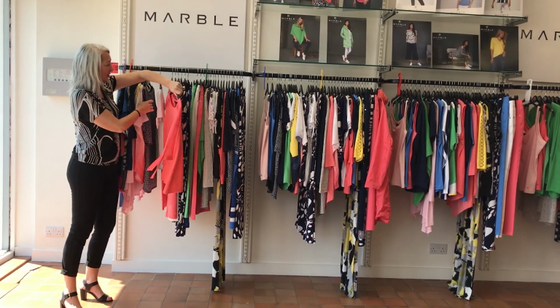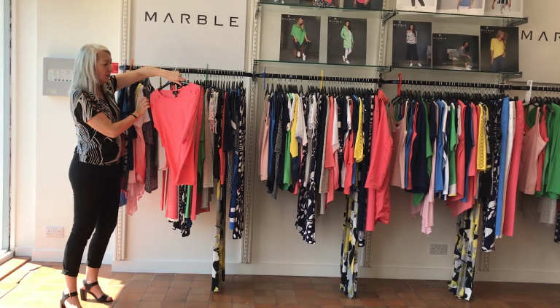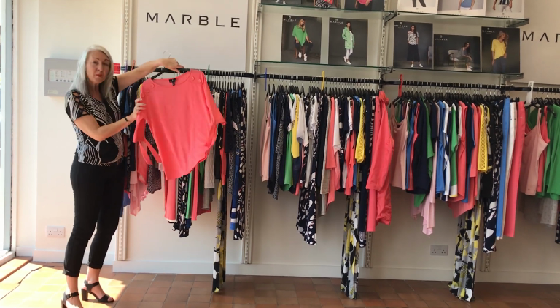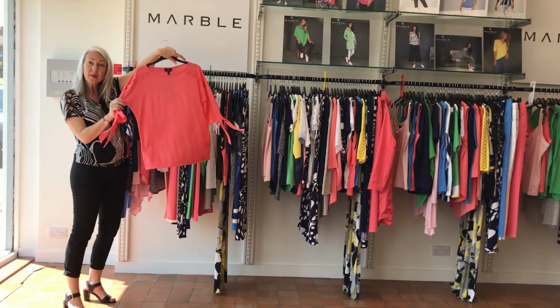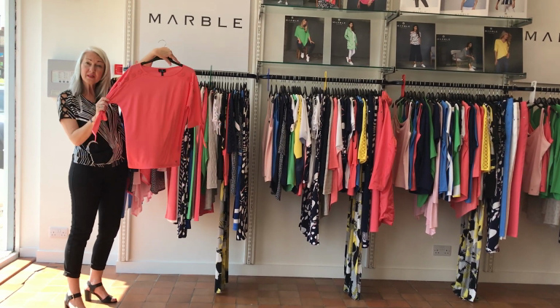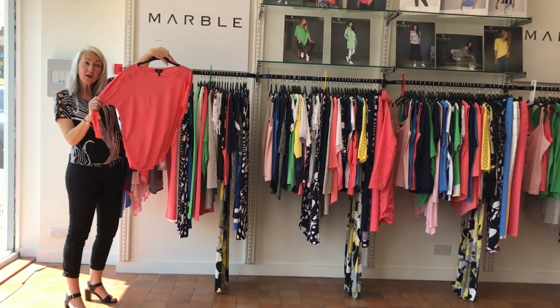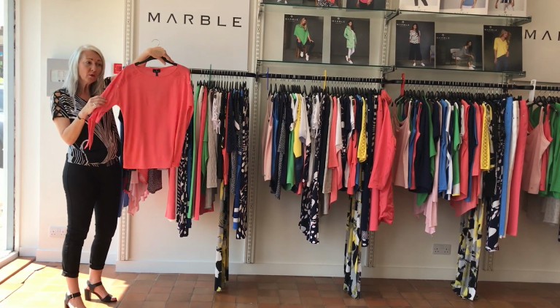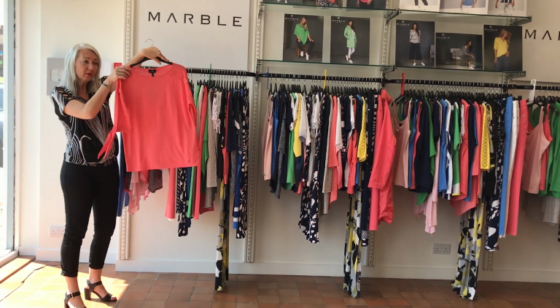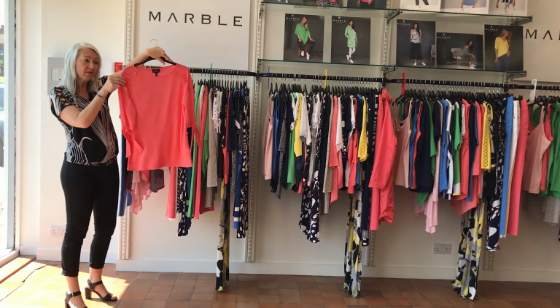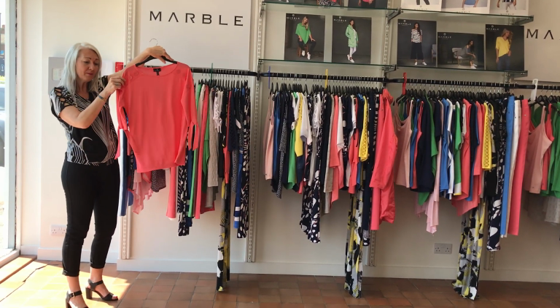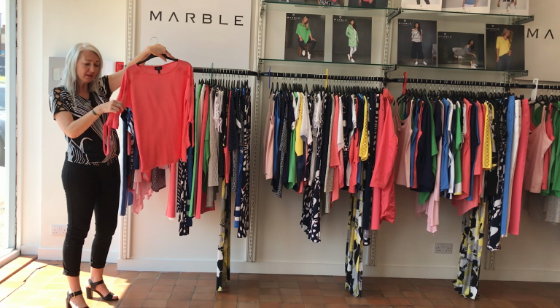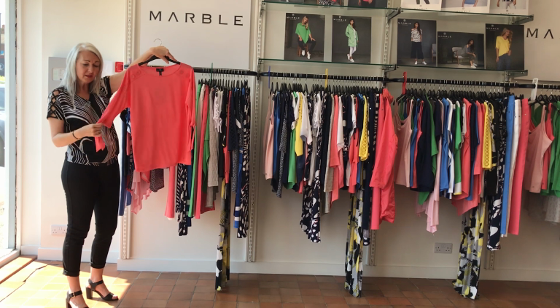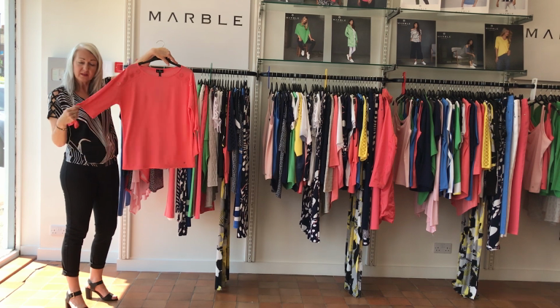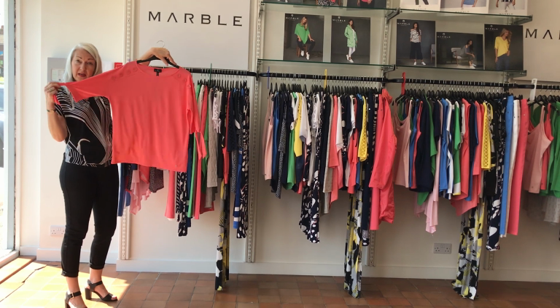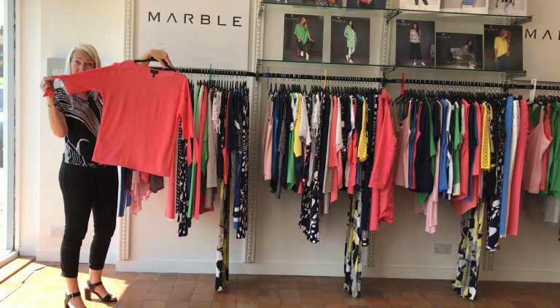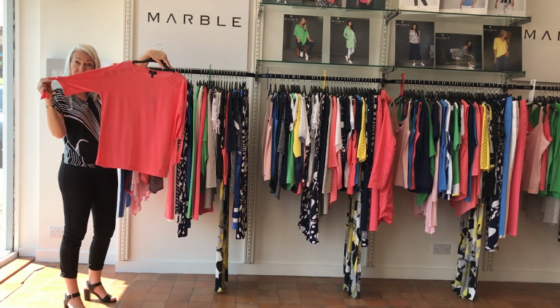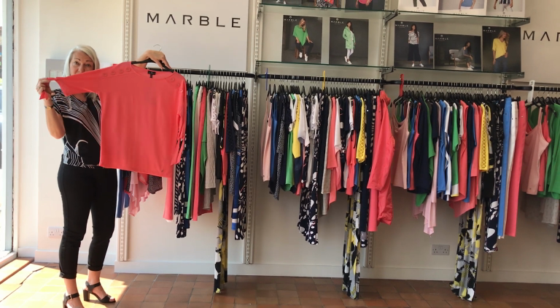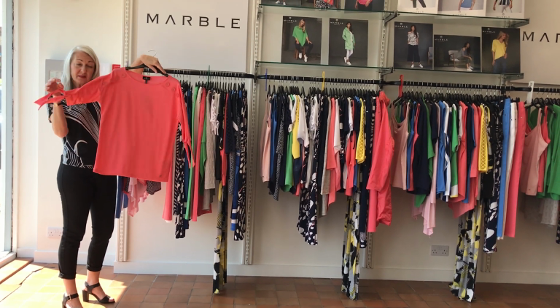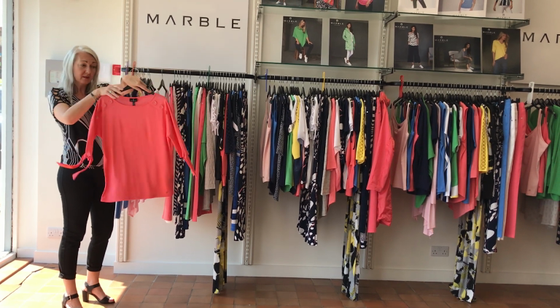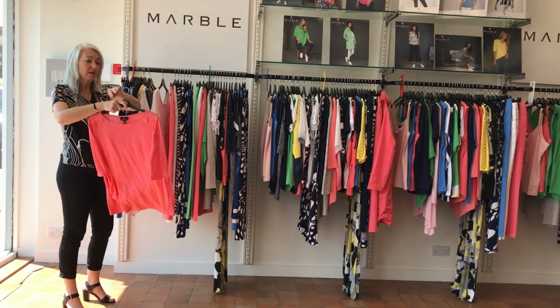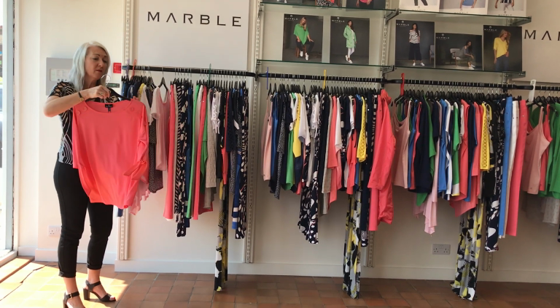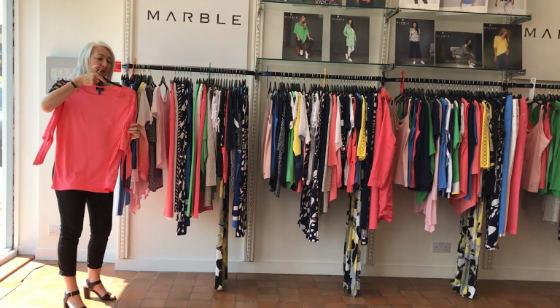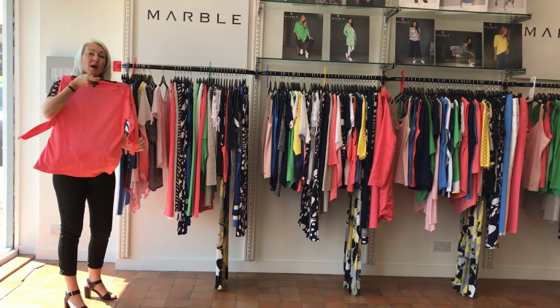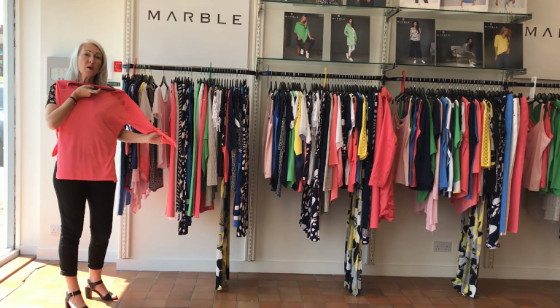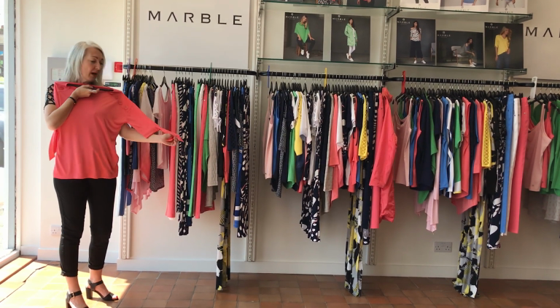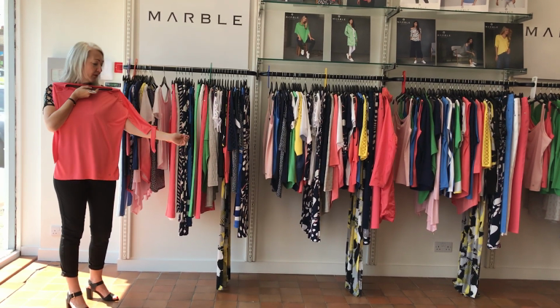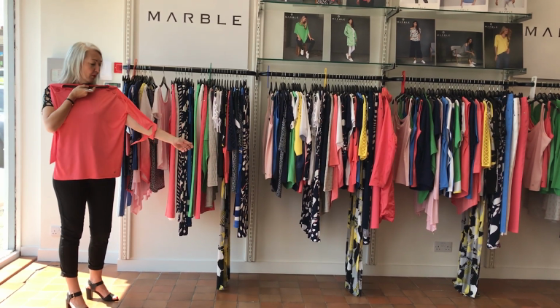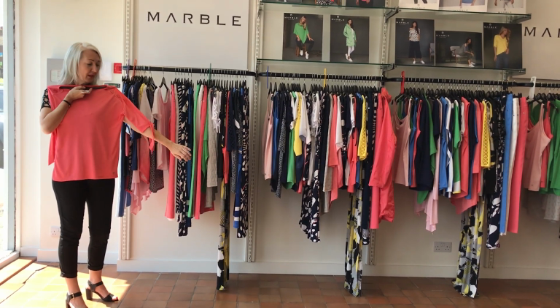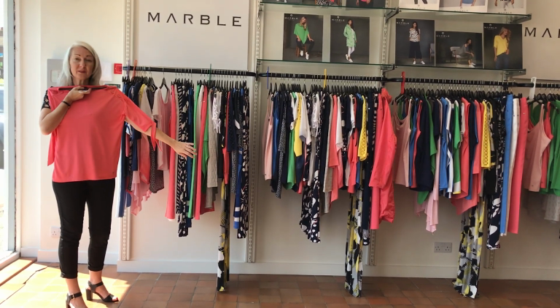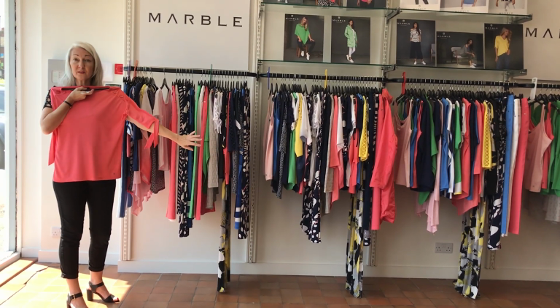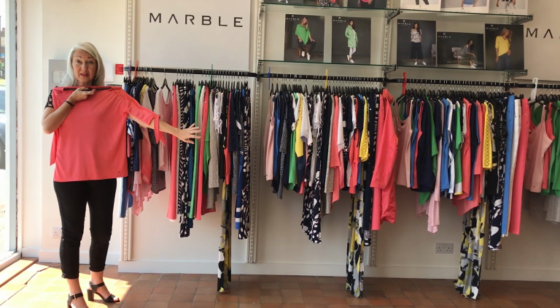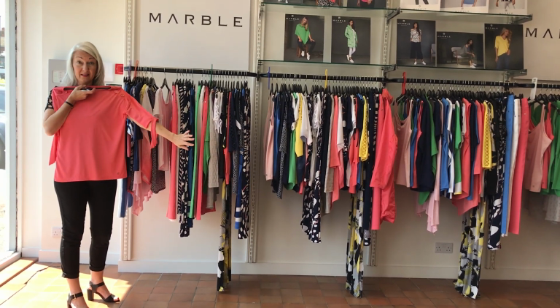One more piece in the coral. Lovely buttons and little ties from that arm-covering point. Good length.